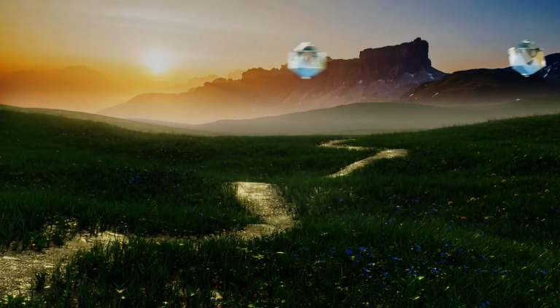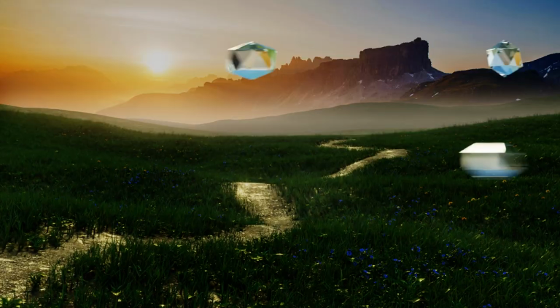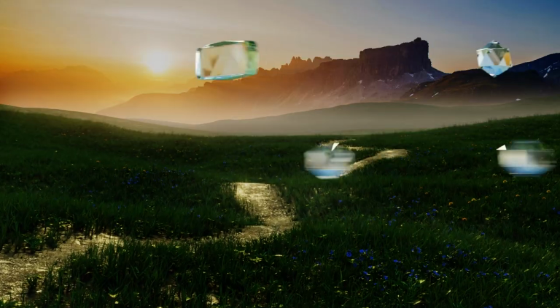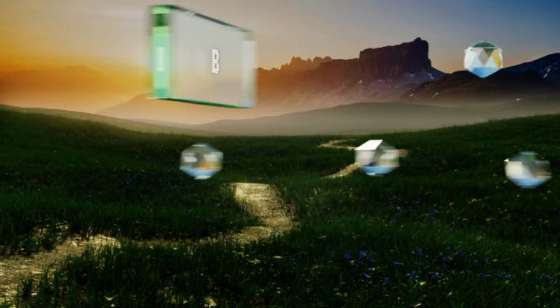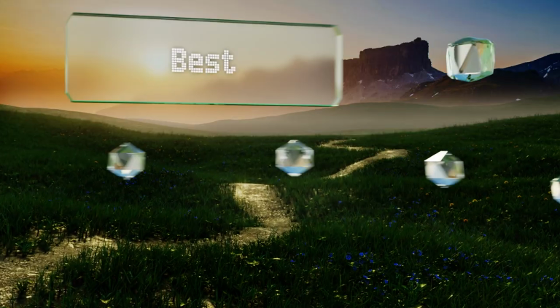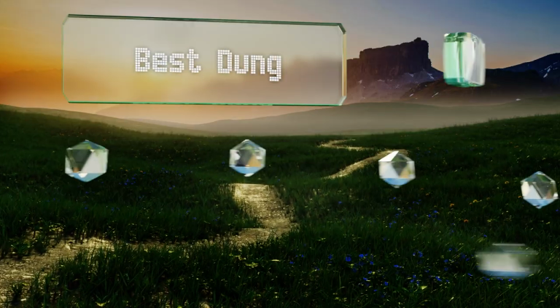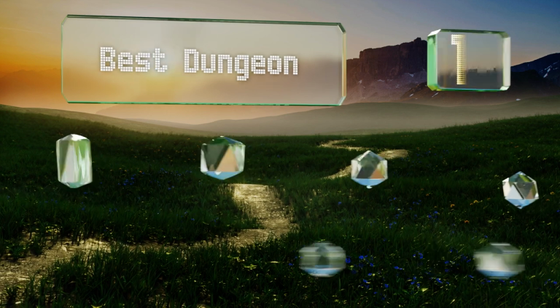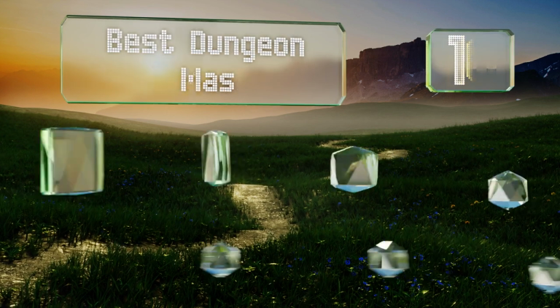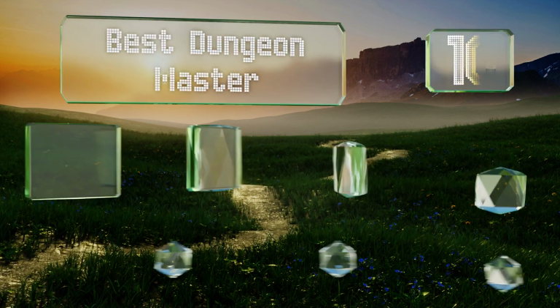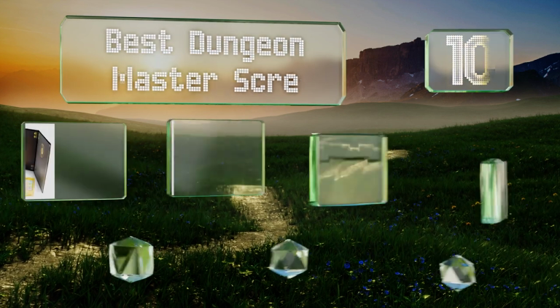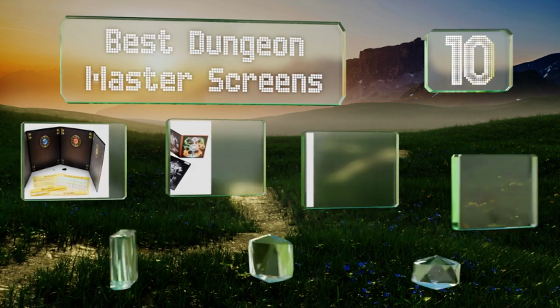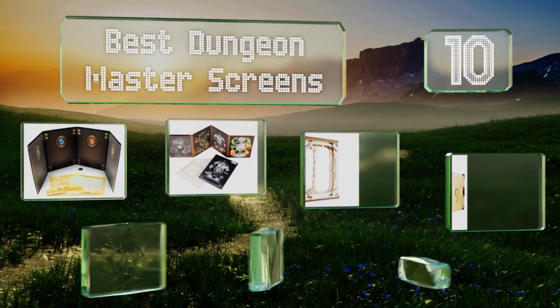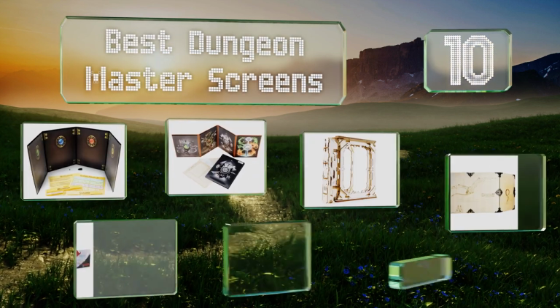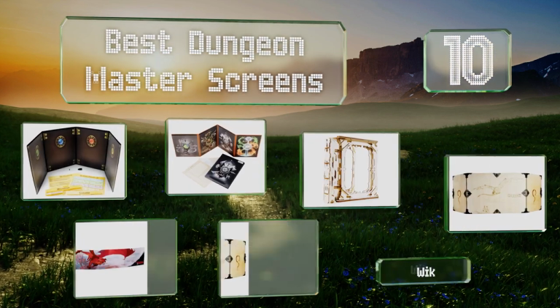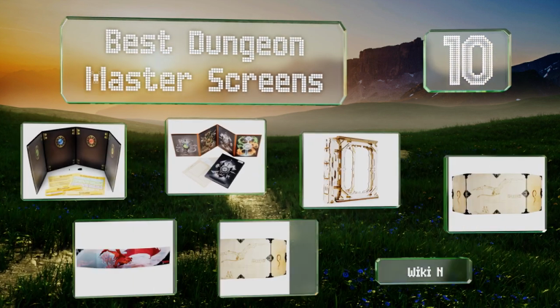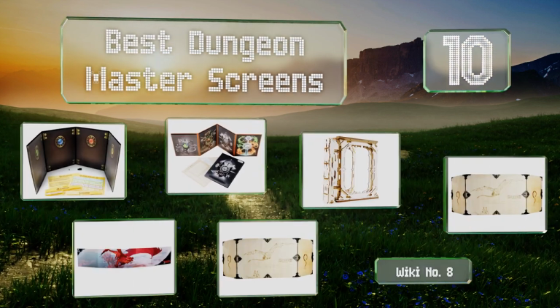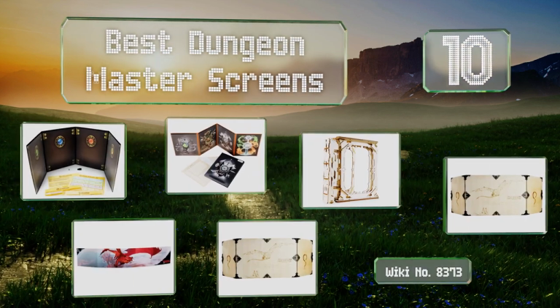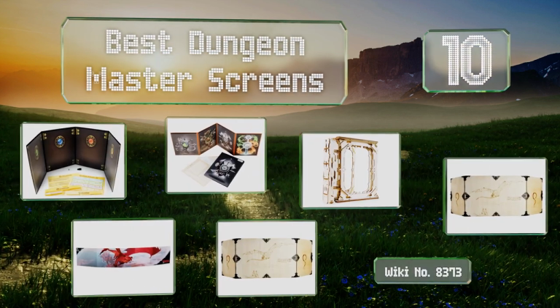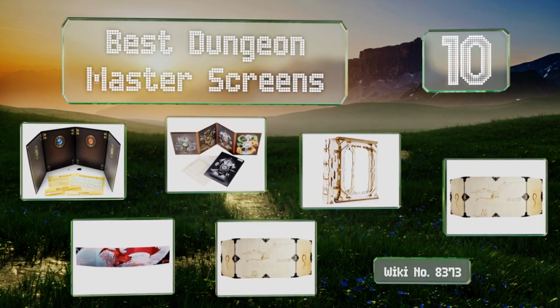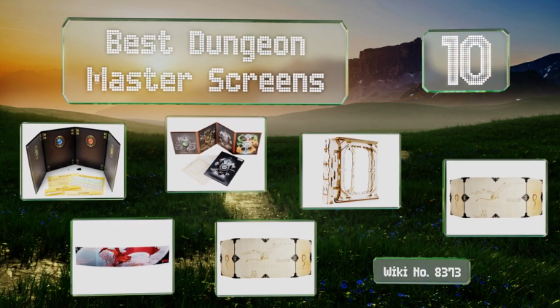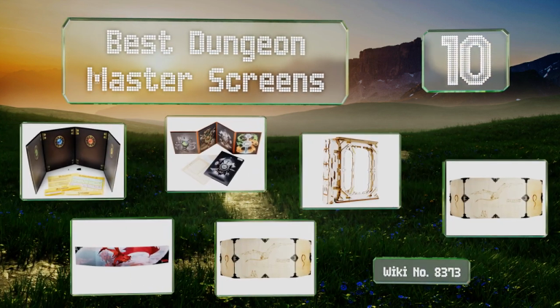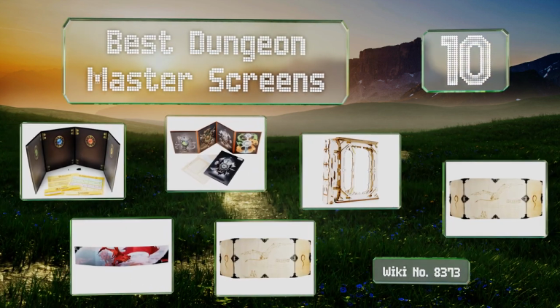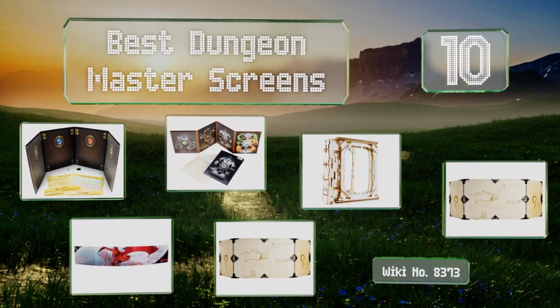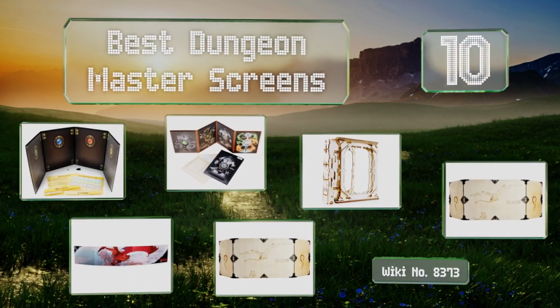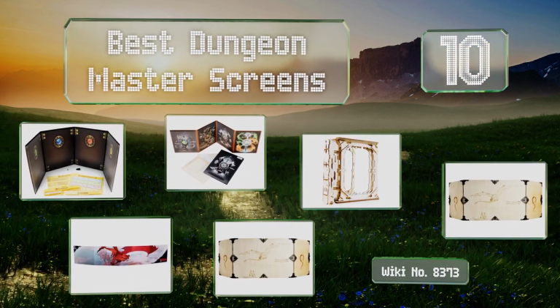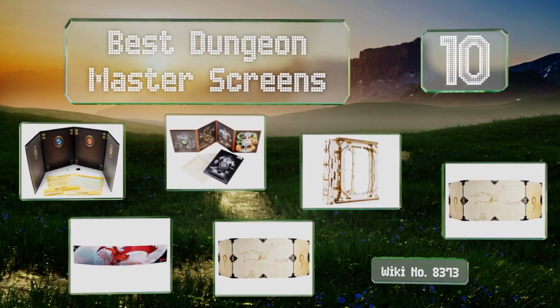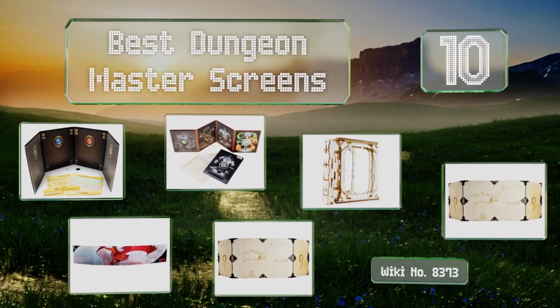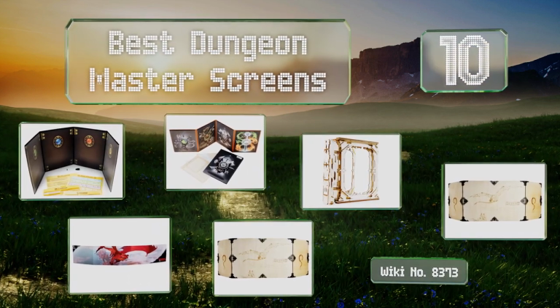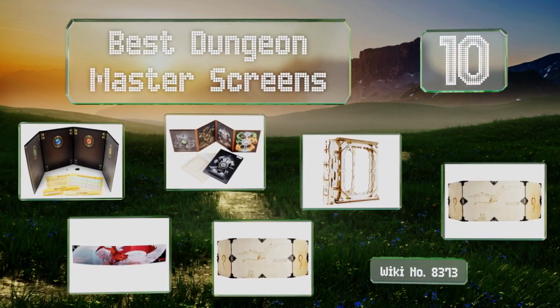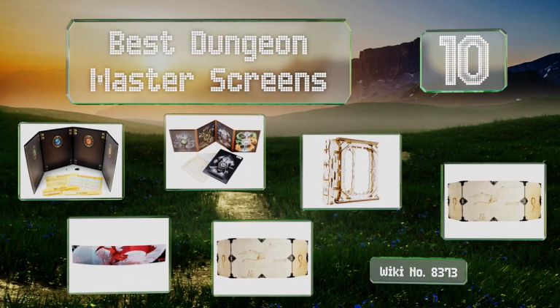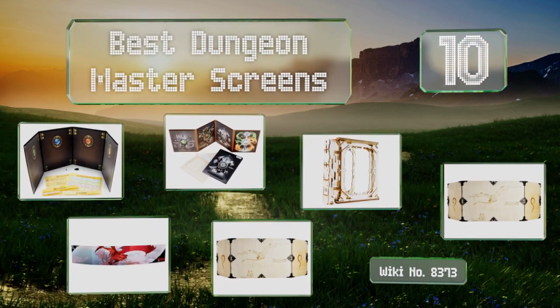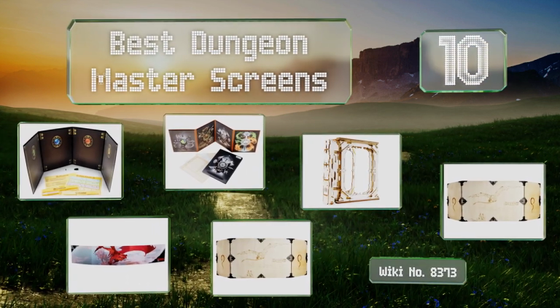EasyVid presents the 10 best dungeon master screens. Let's get started with the list.